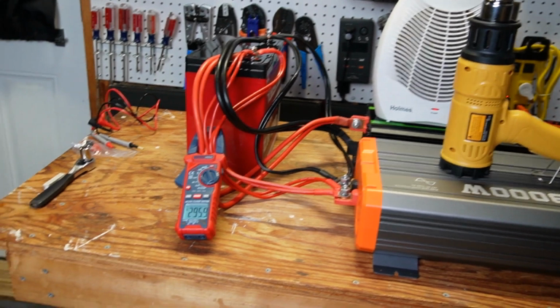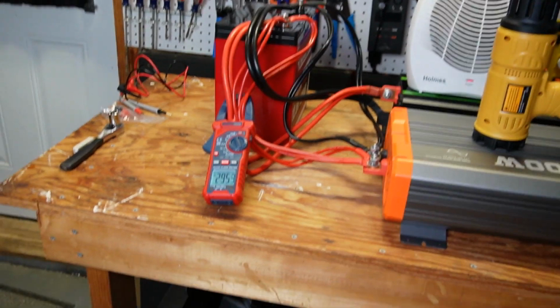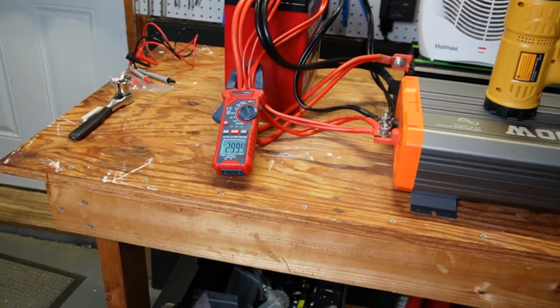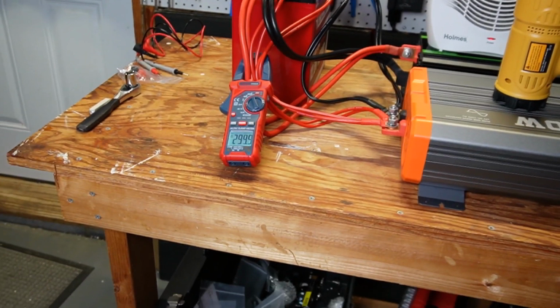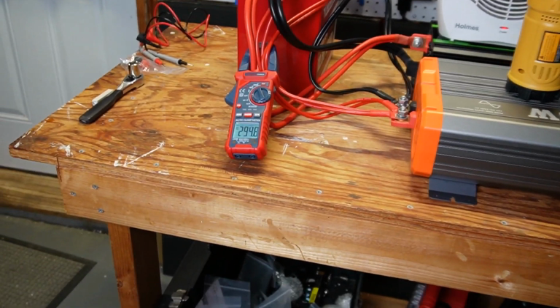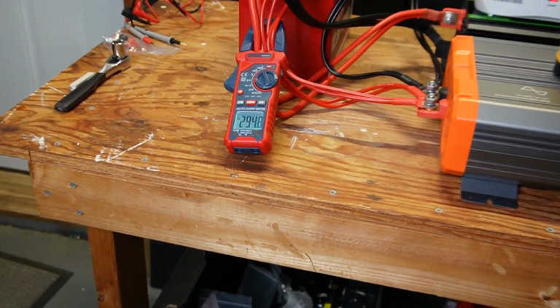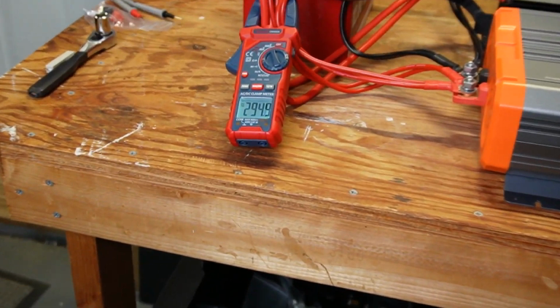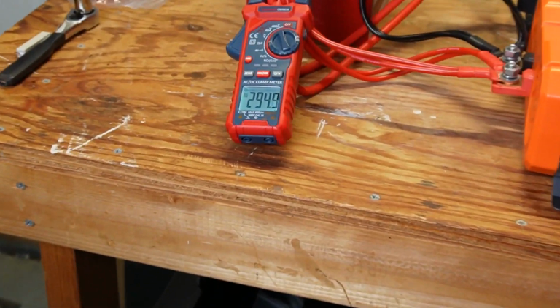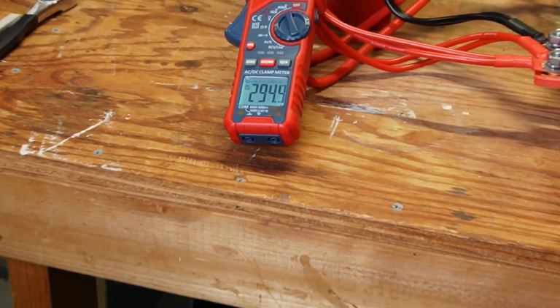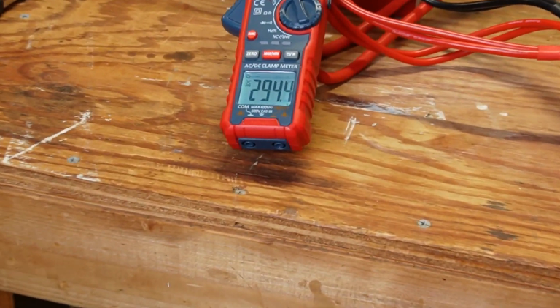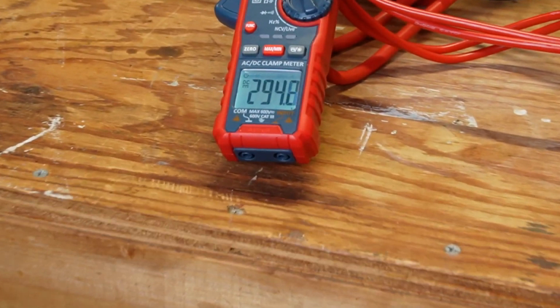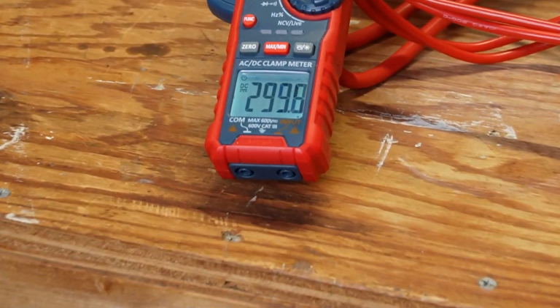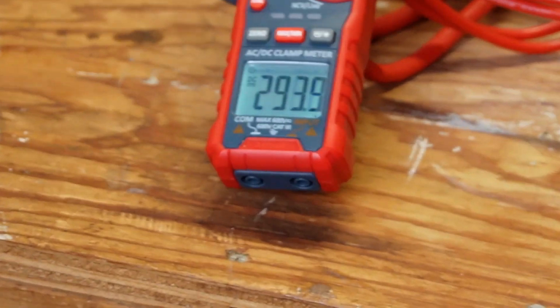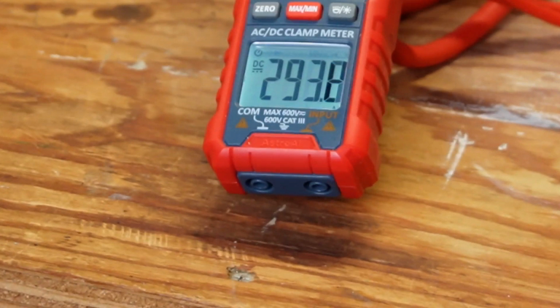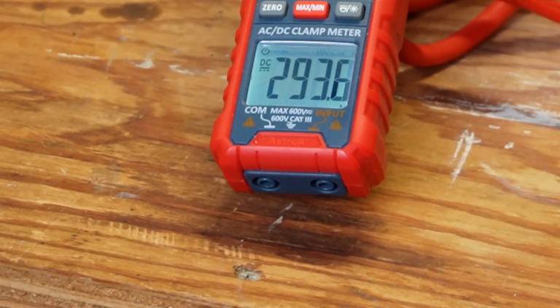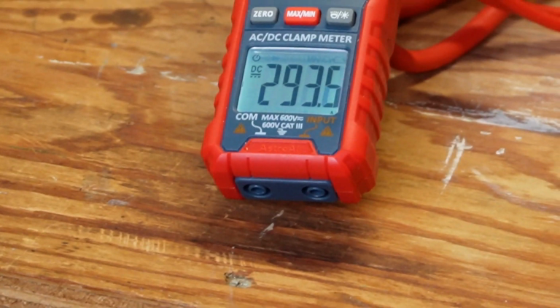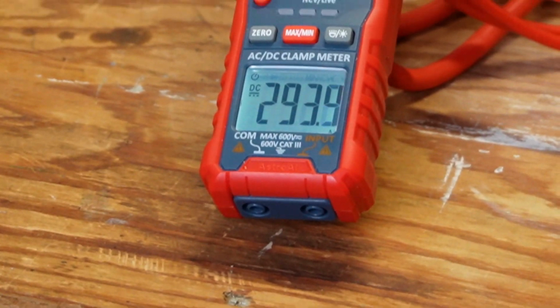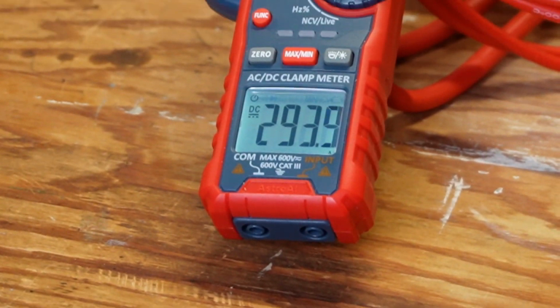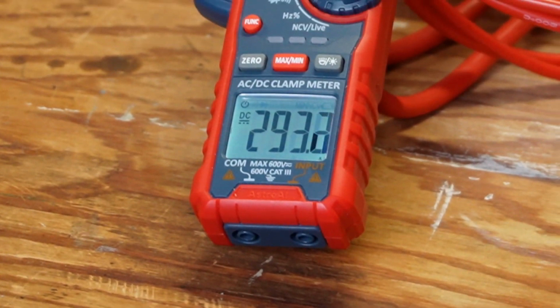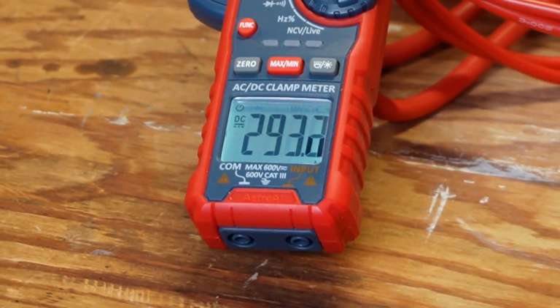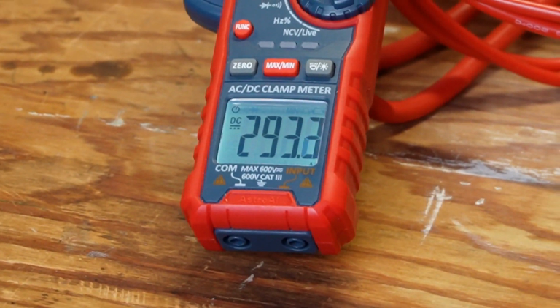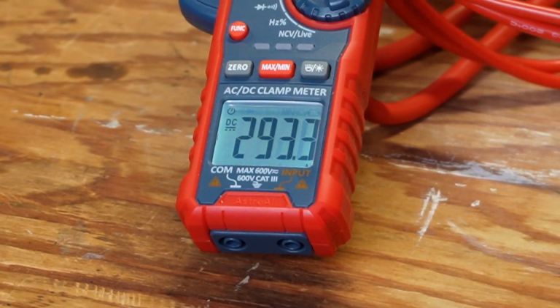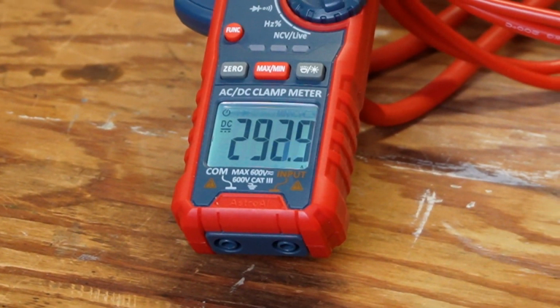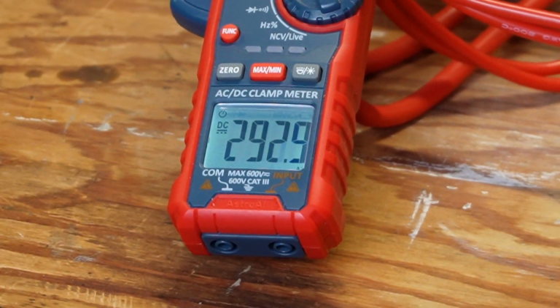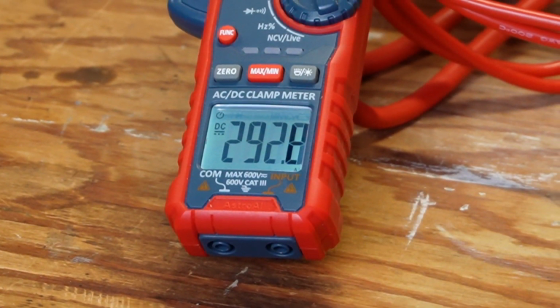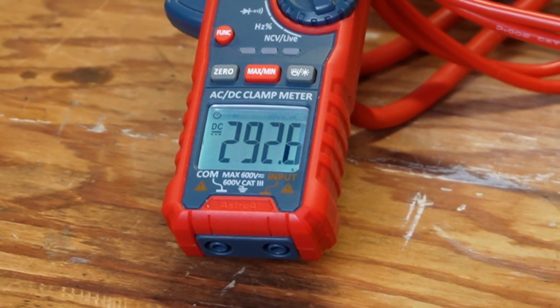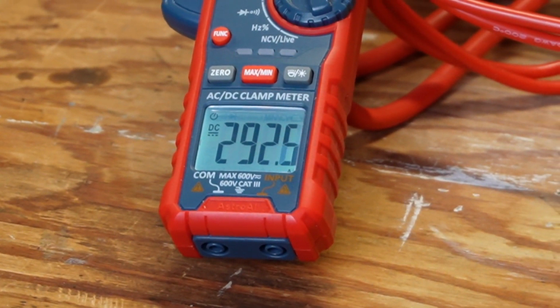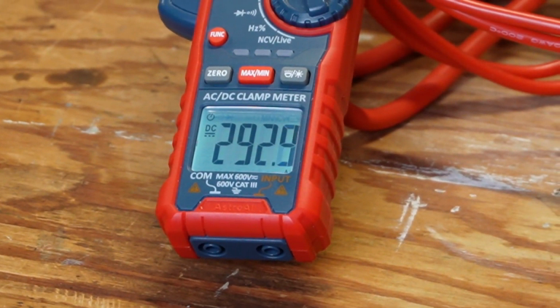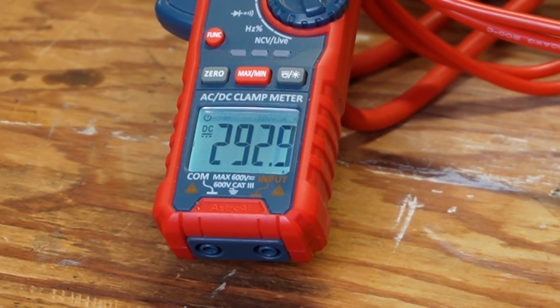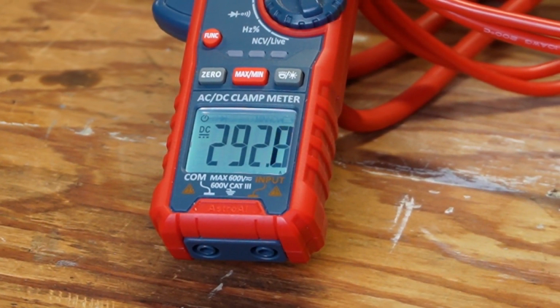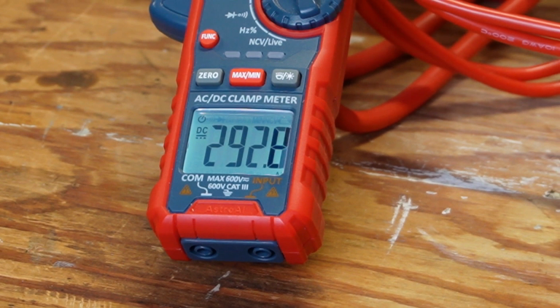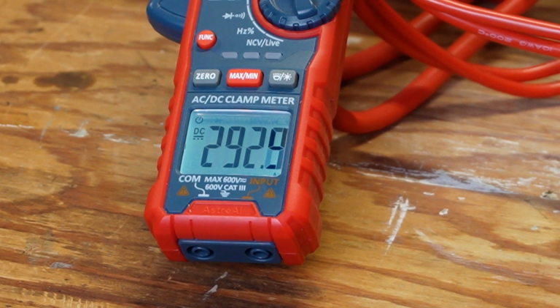We have 293 amps. Let me kick it on high.